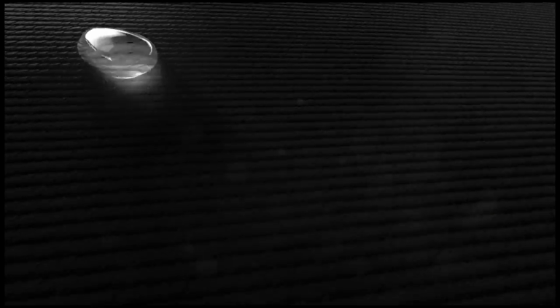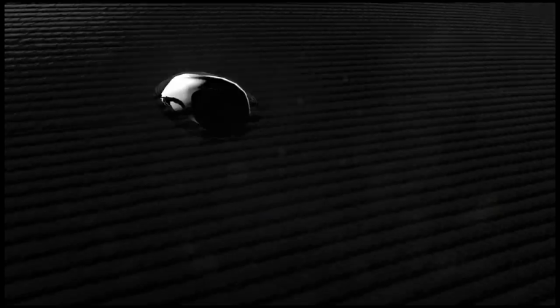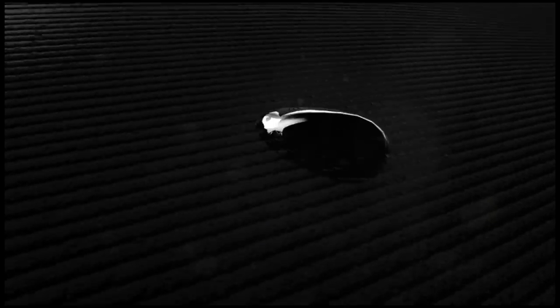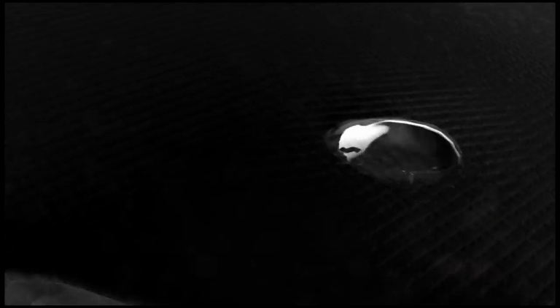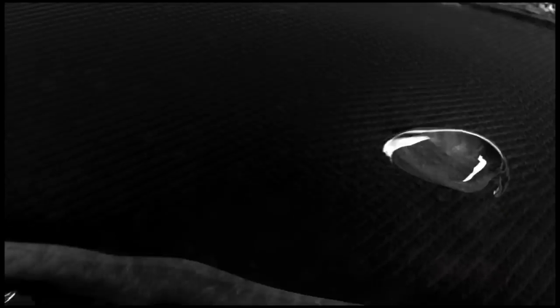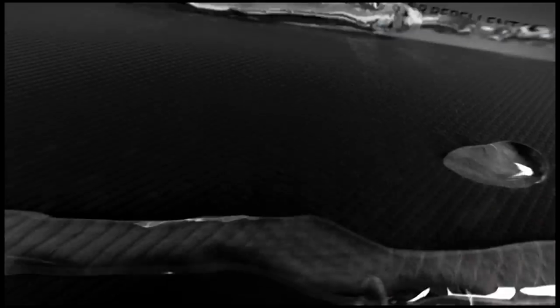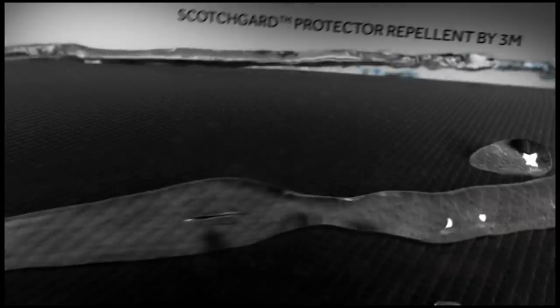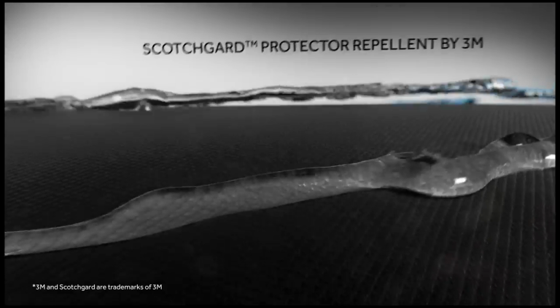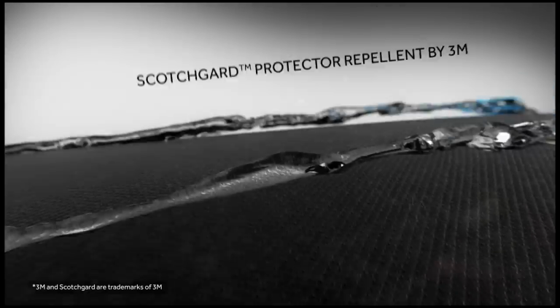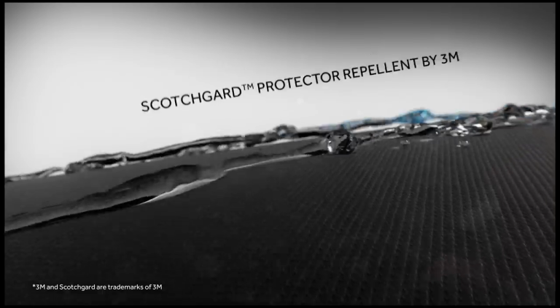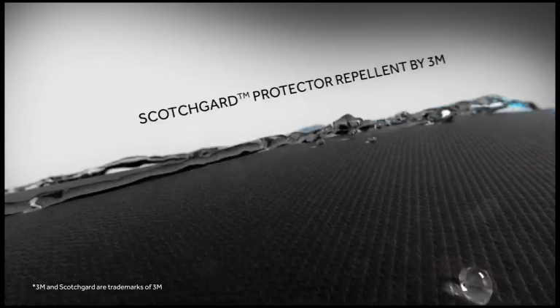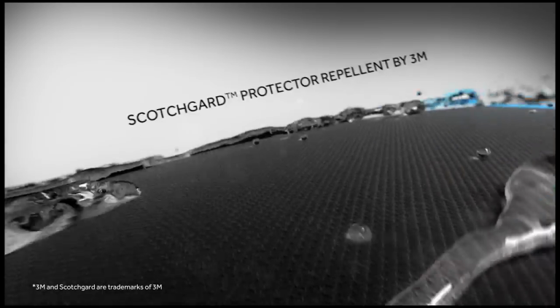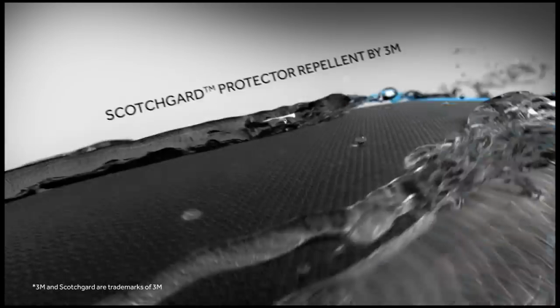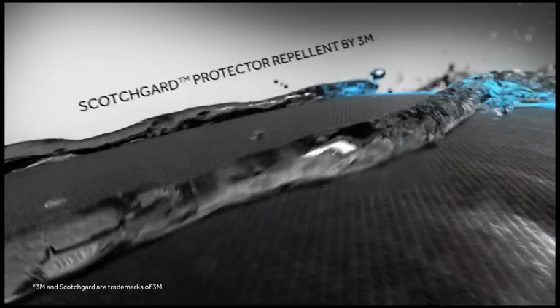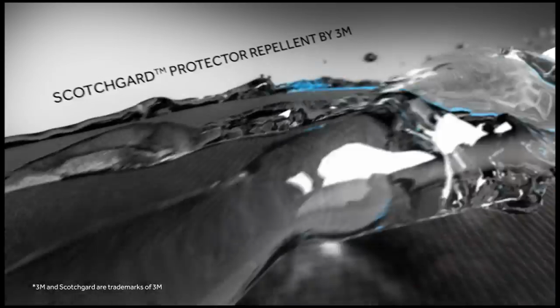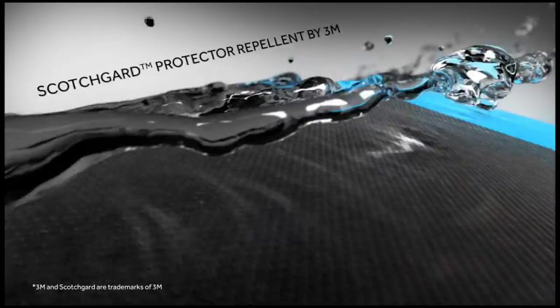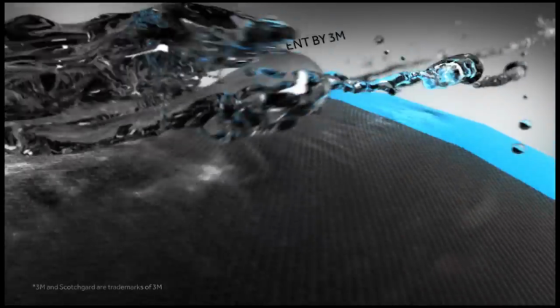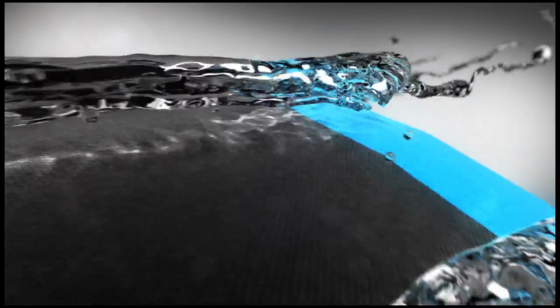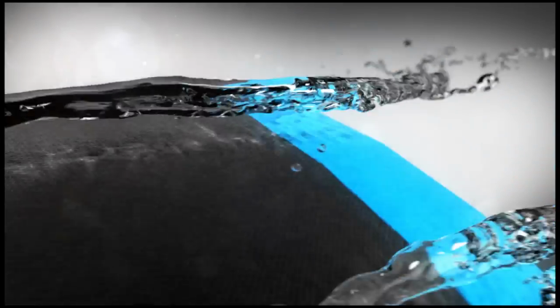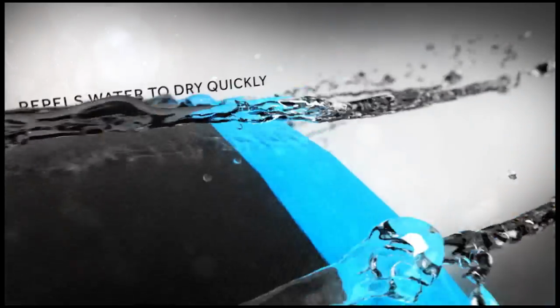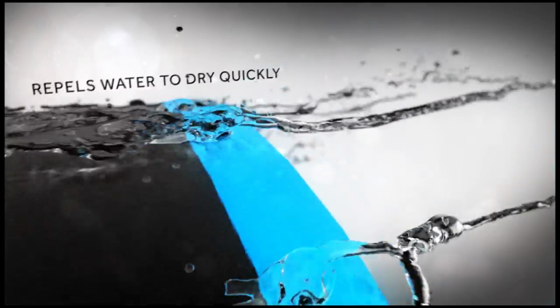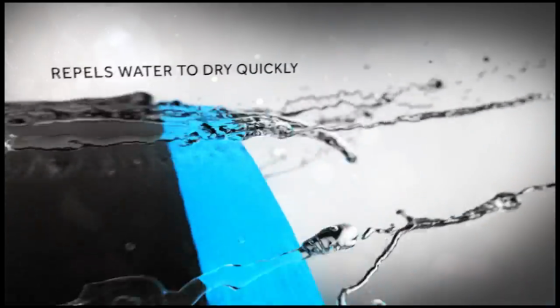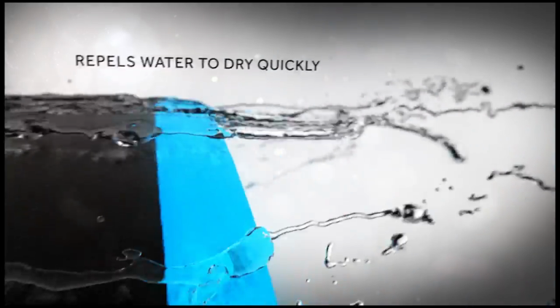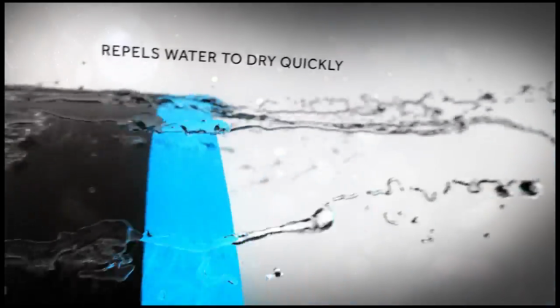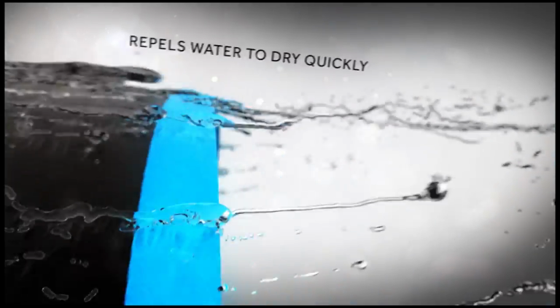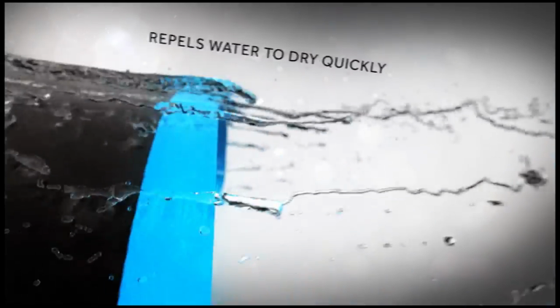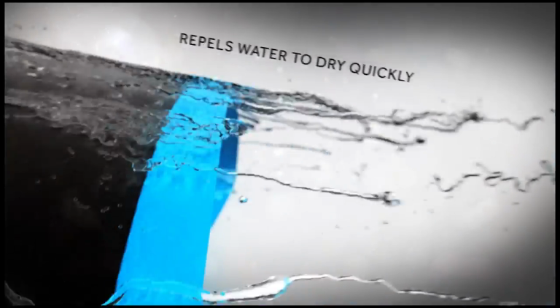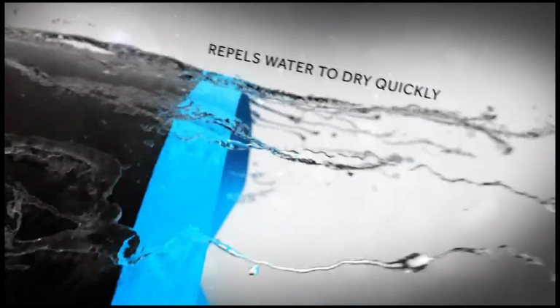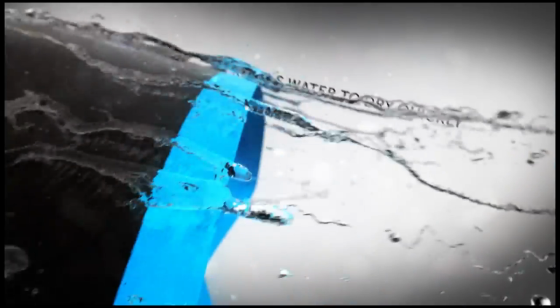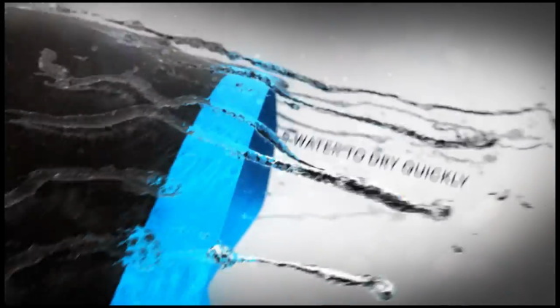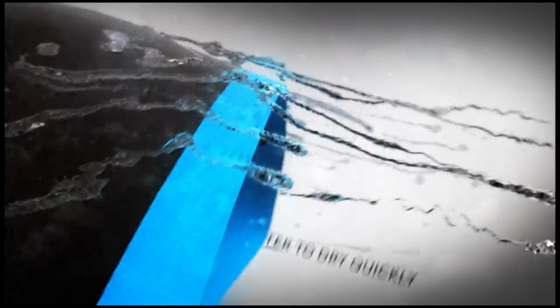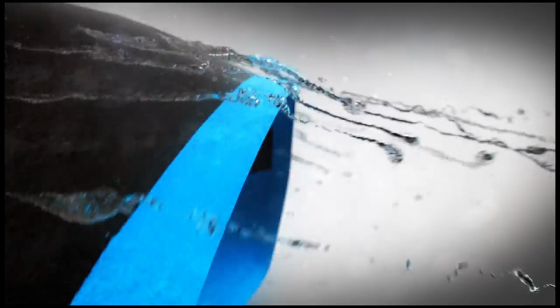It's Scotchgard Protector Repellent by 3M — helps water bead up and roll off, allowing the fabric to dry and cool you.